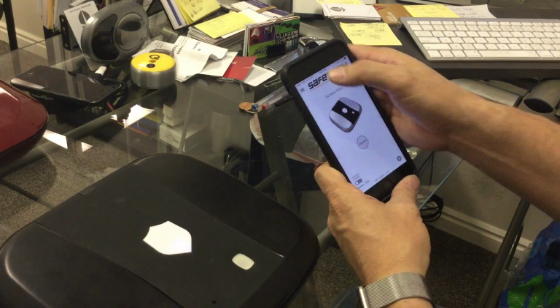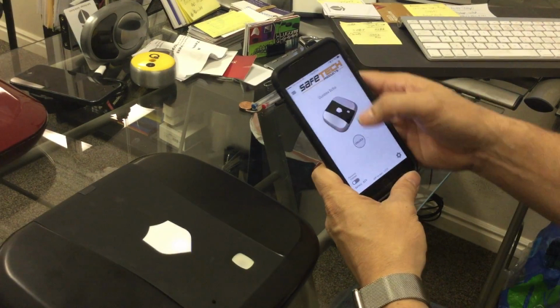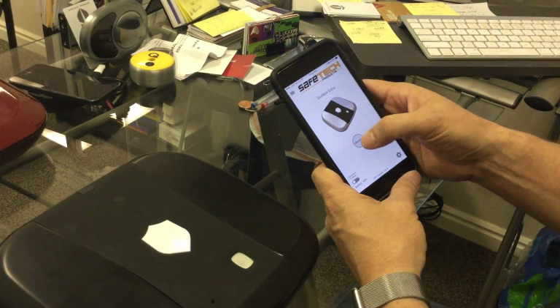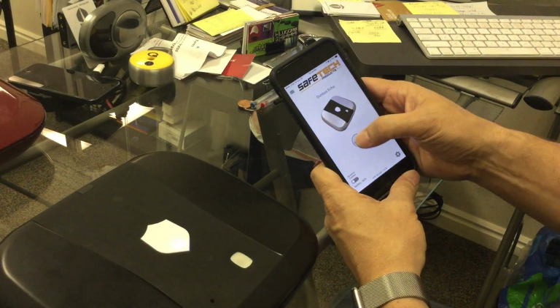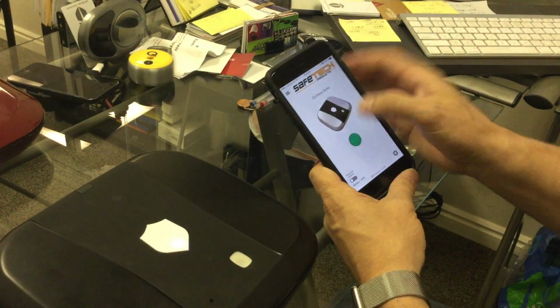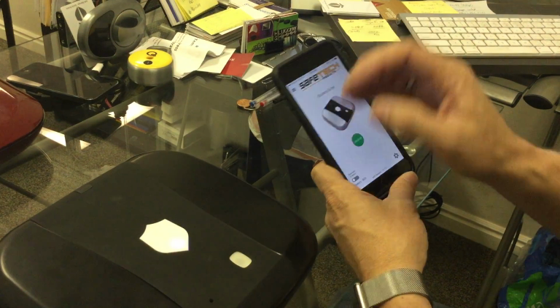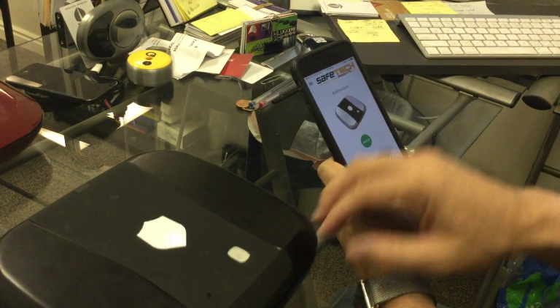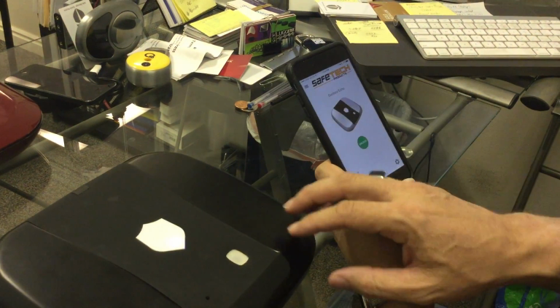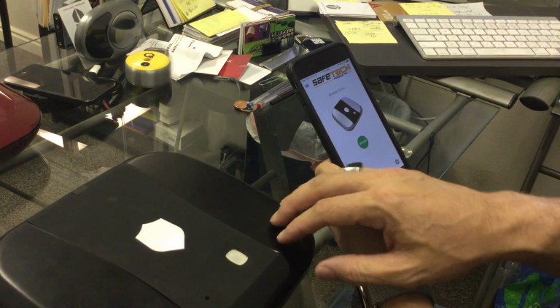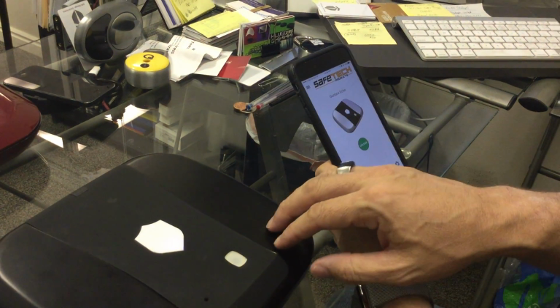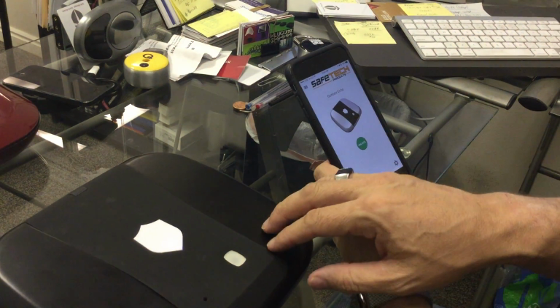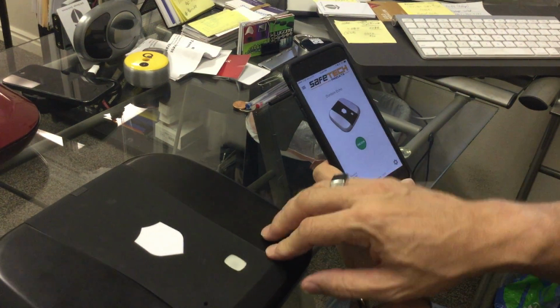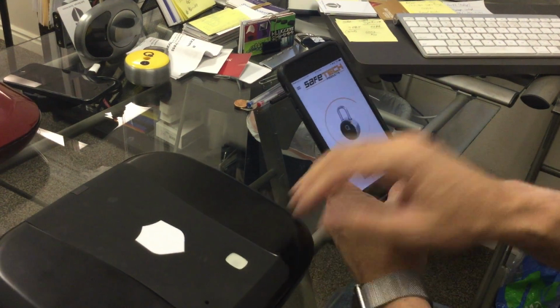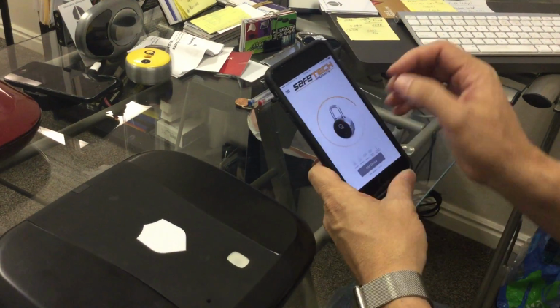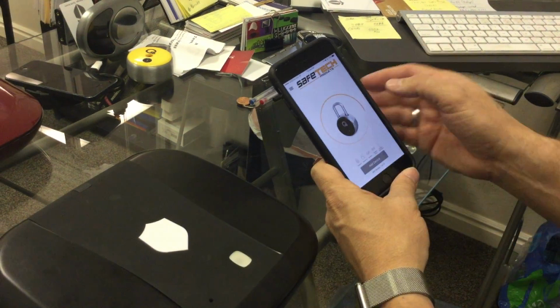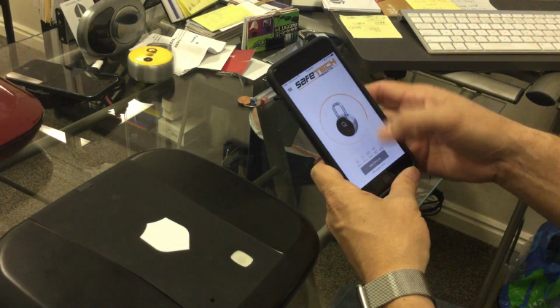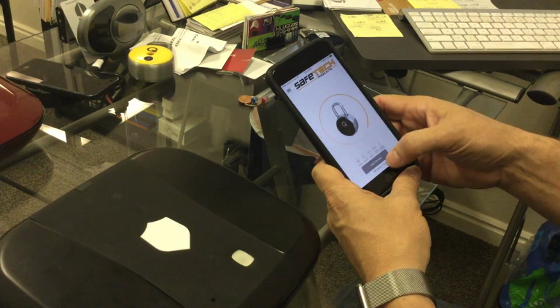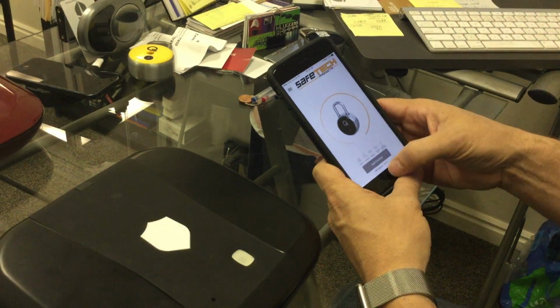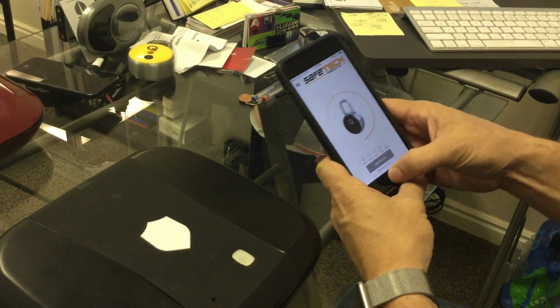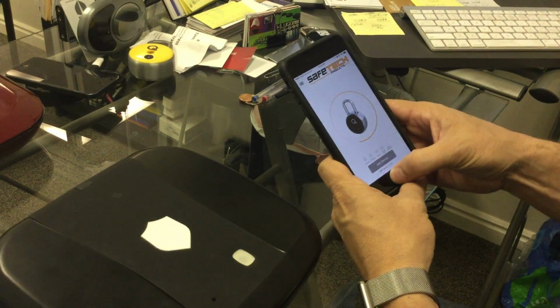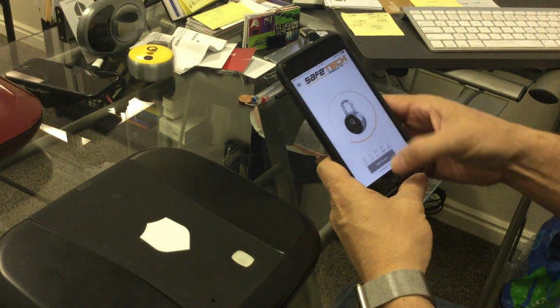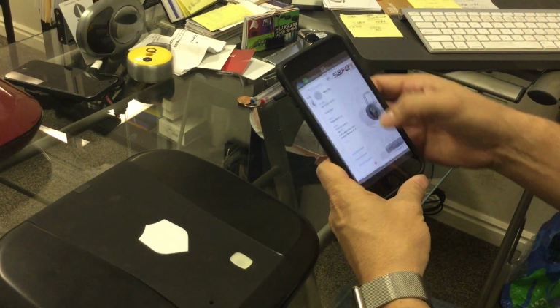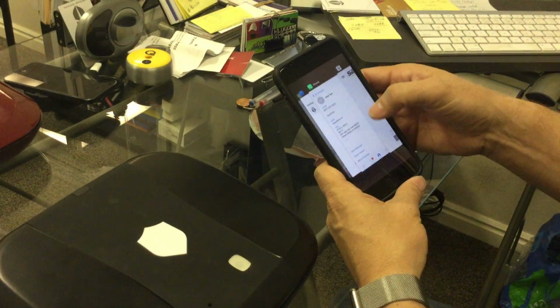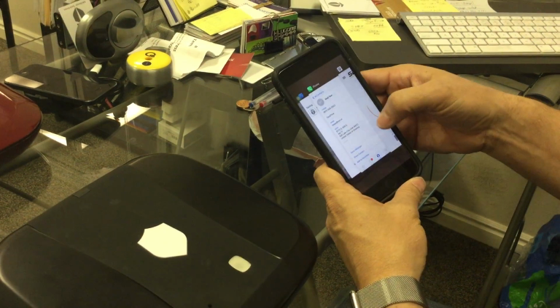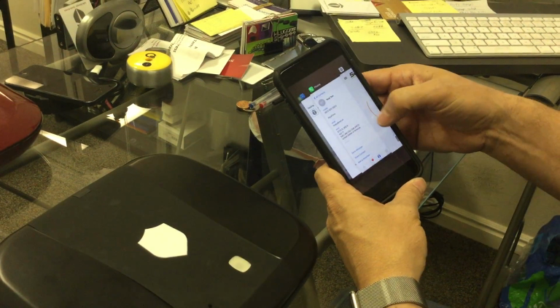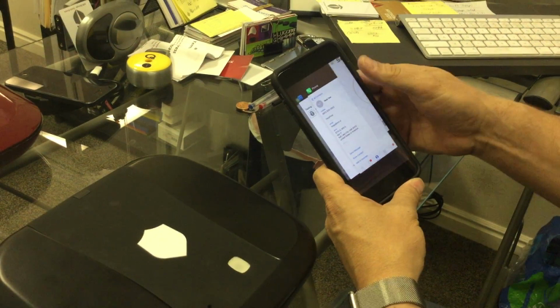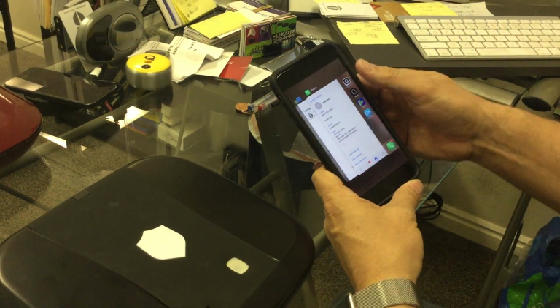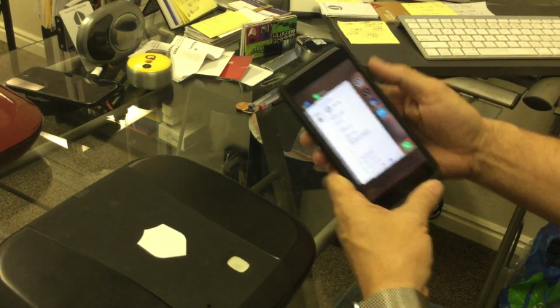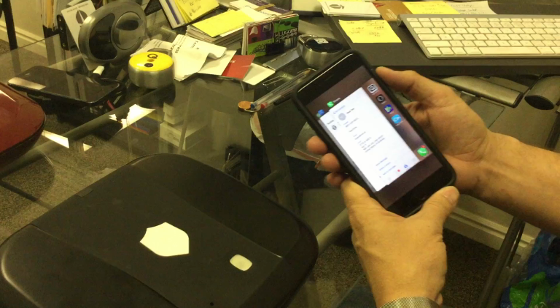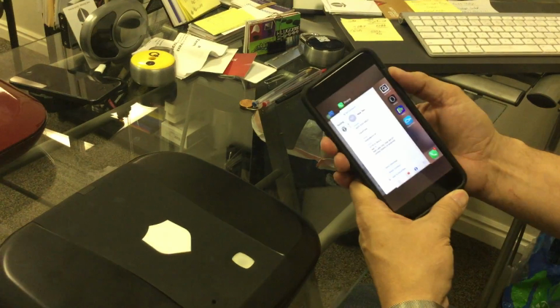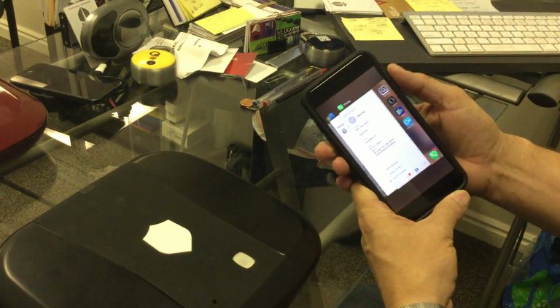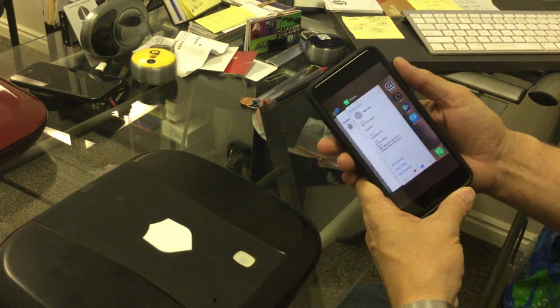So I'm going to unlock the box, shut it, and disconnect the app.